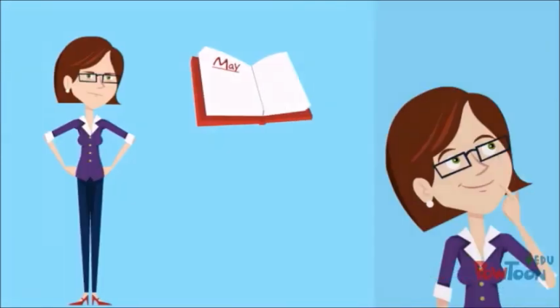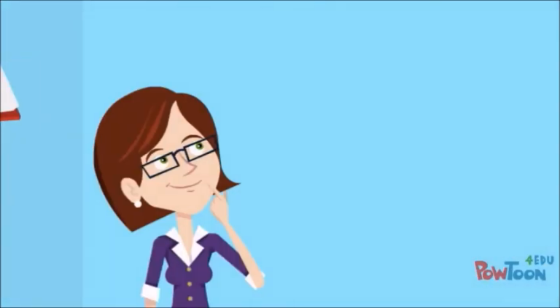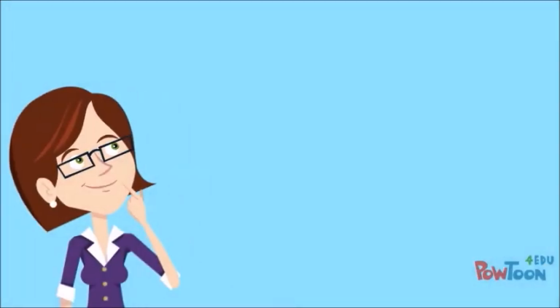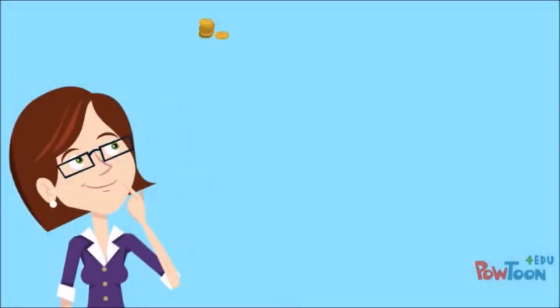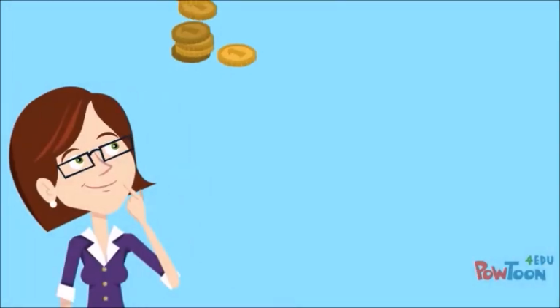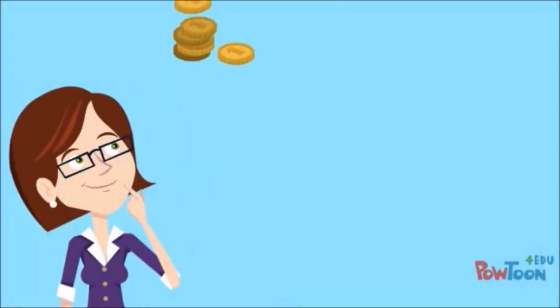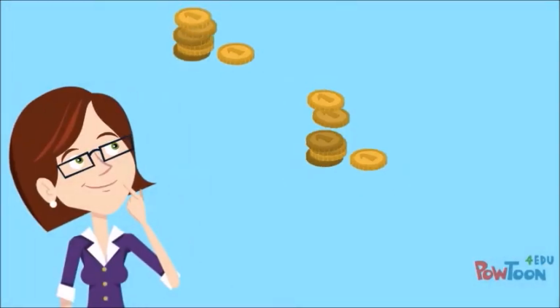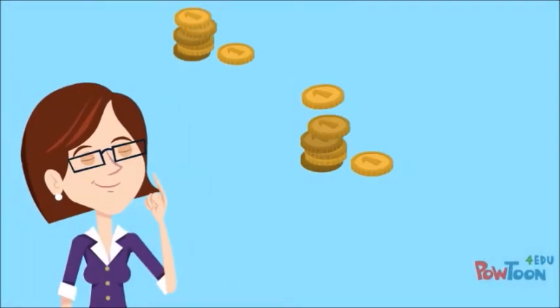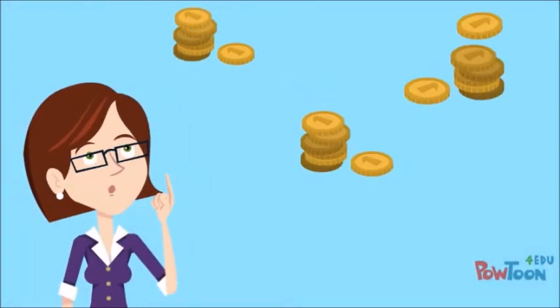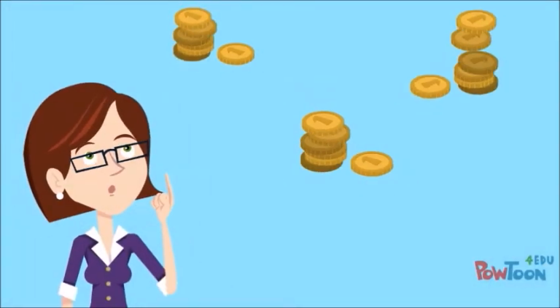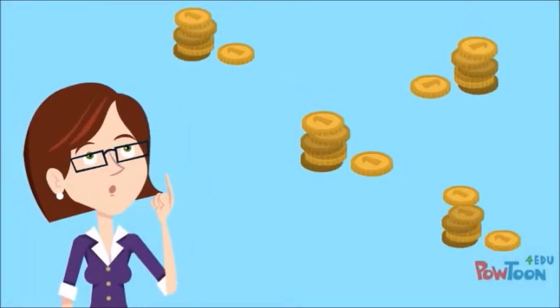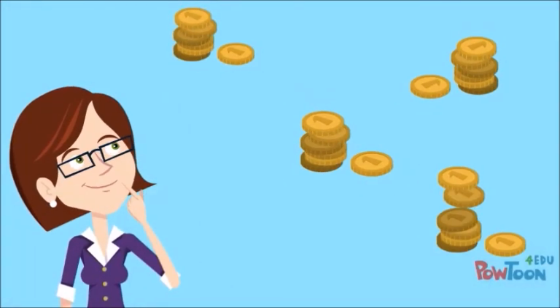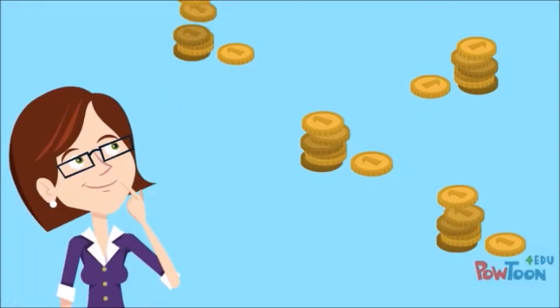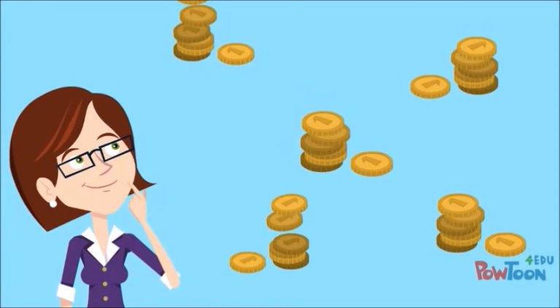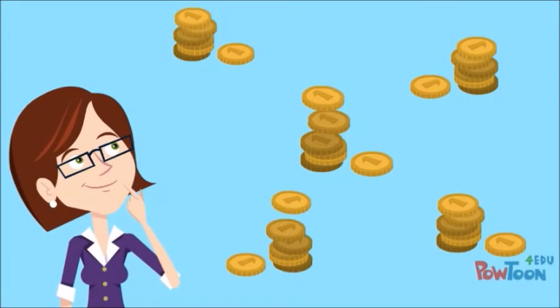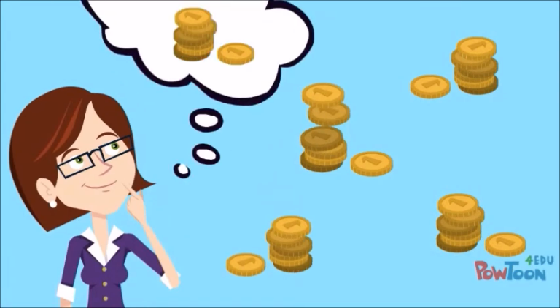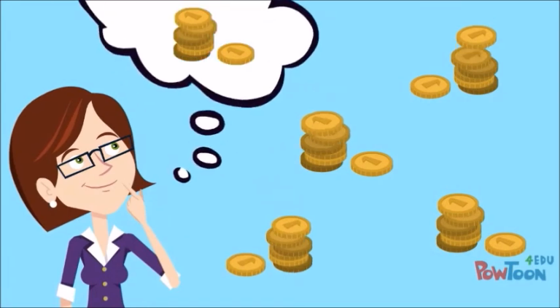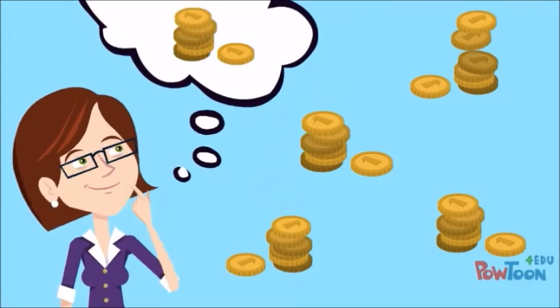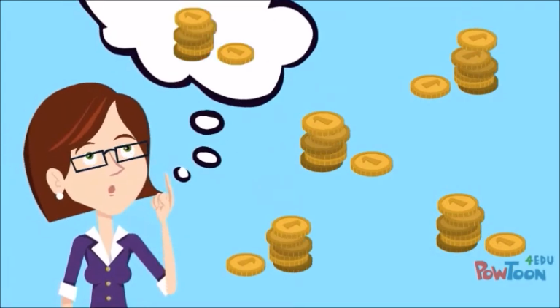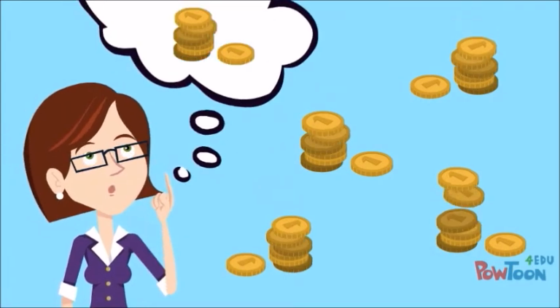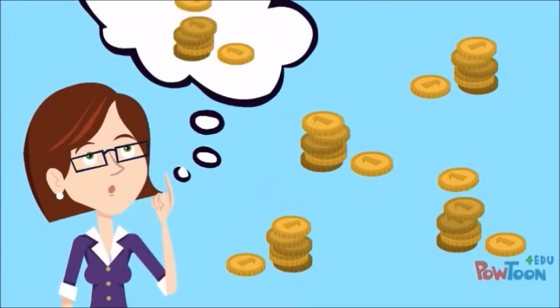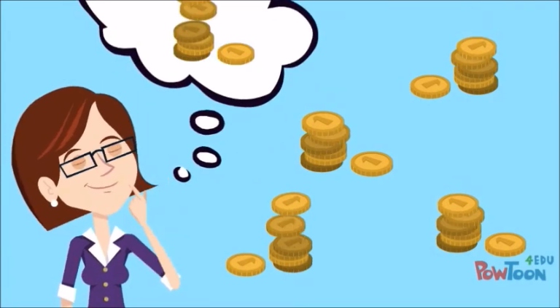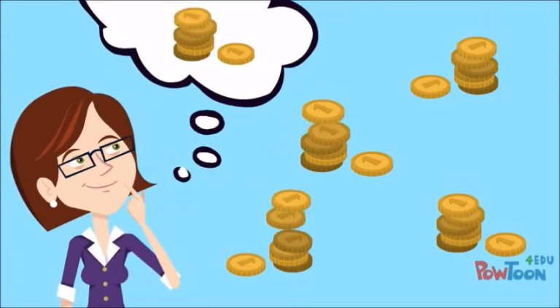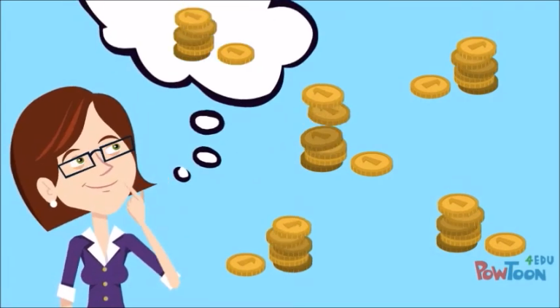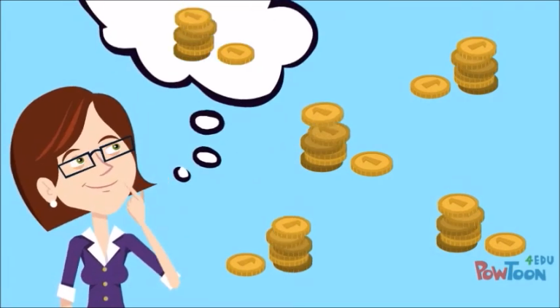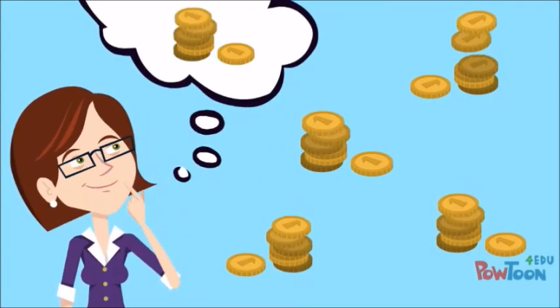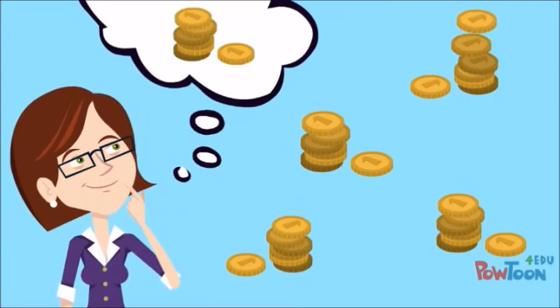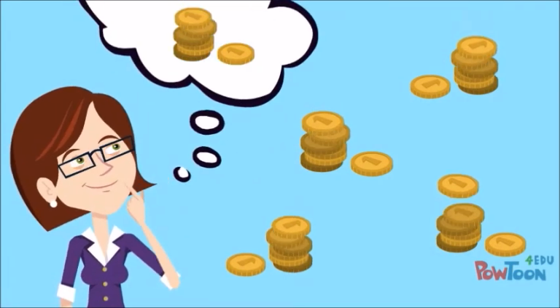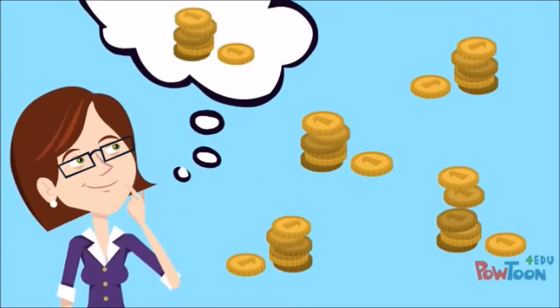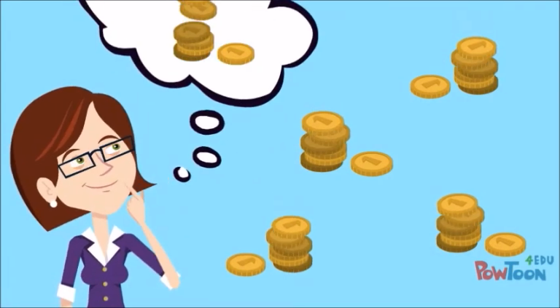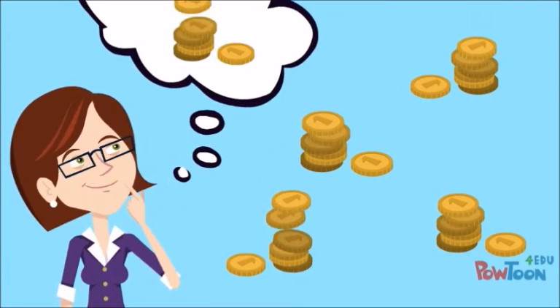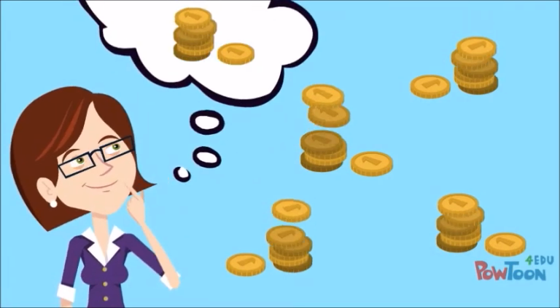You might be surprised to find out what you actually spend as opposed to what you think you spend. This is the first step to being in control of your money.